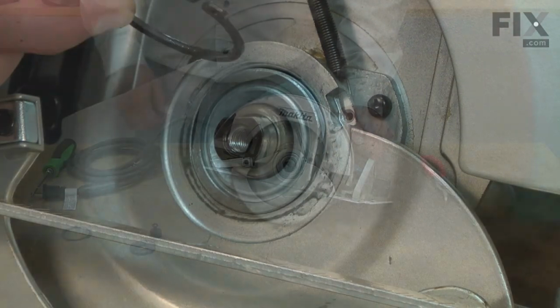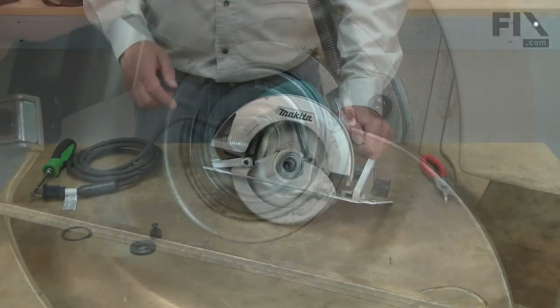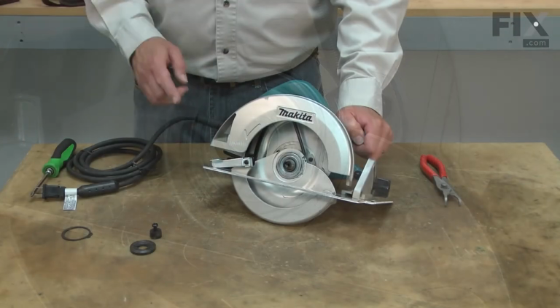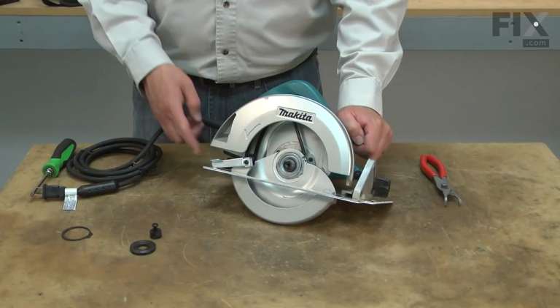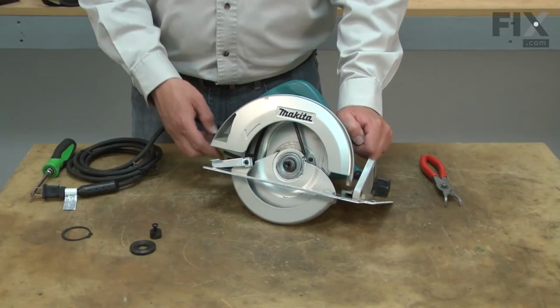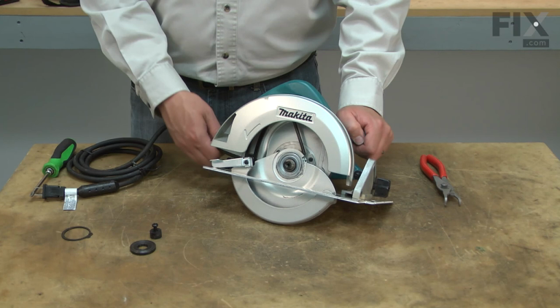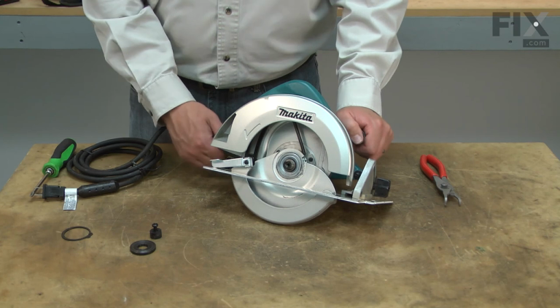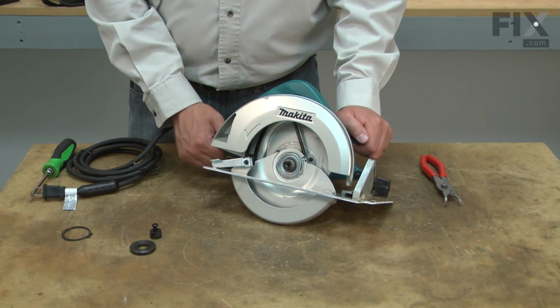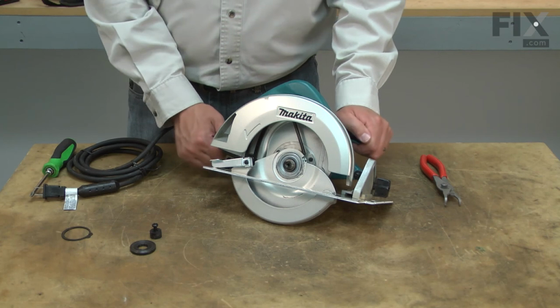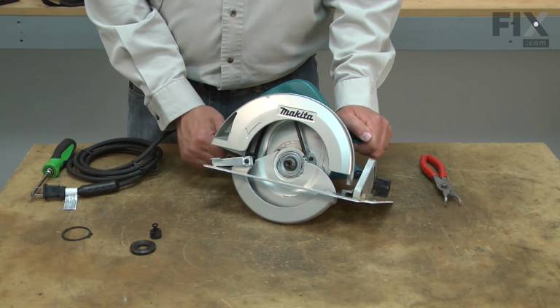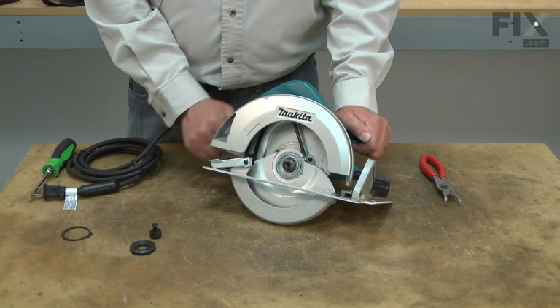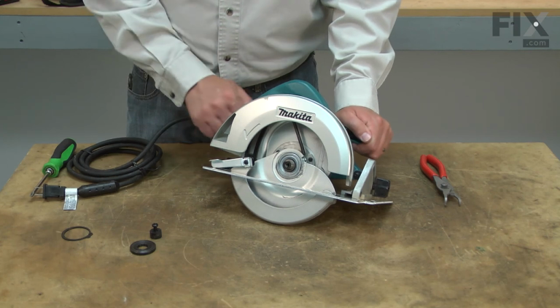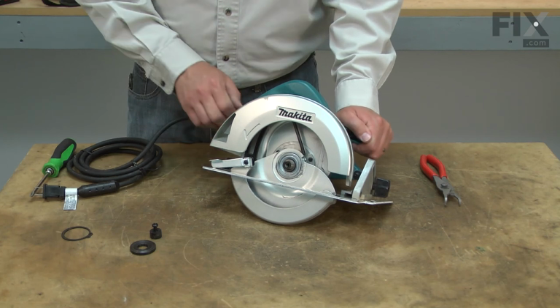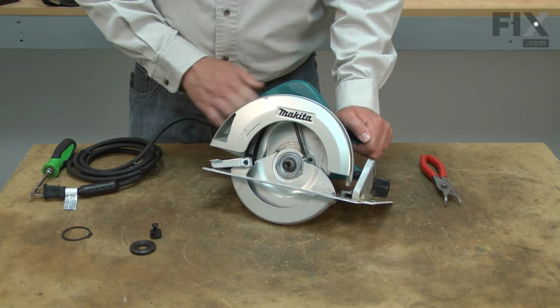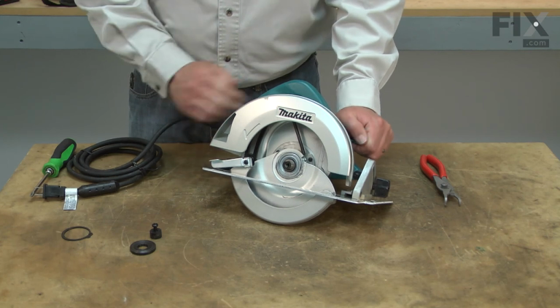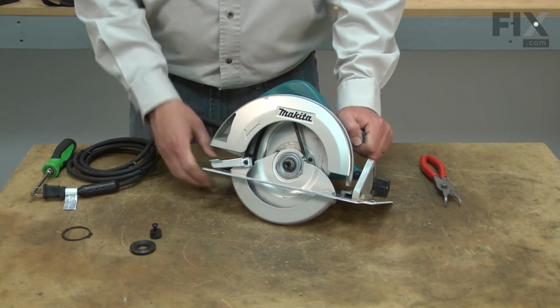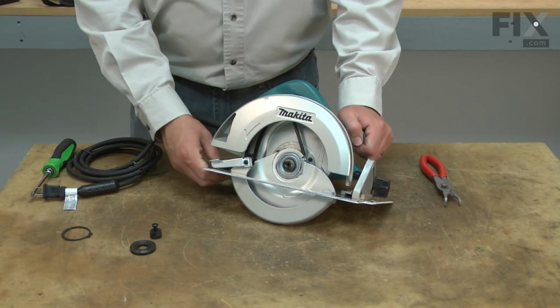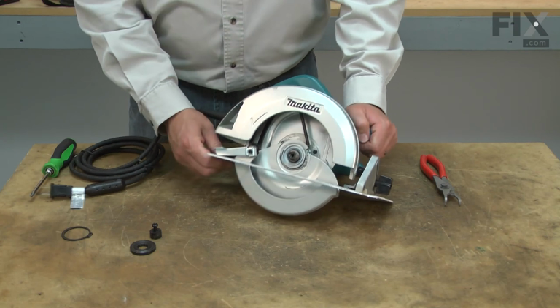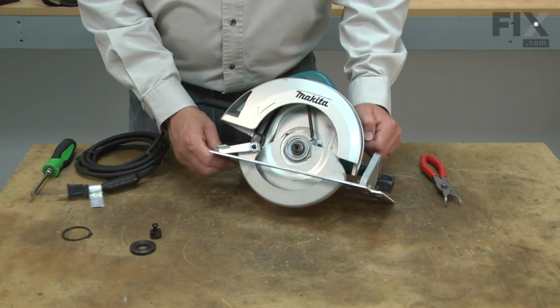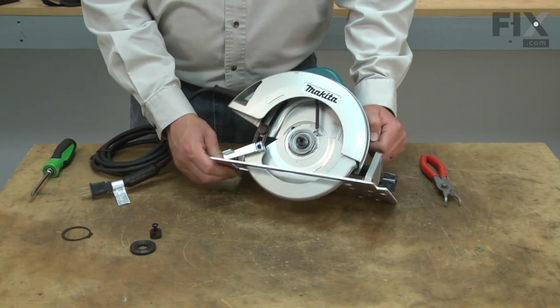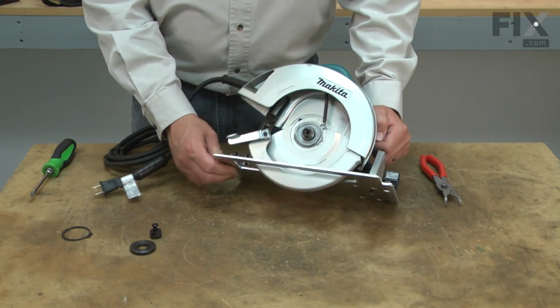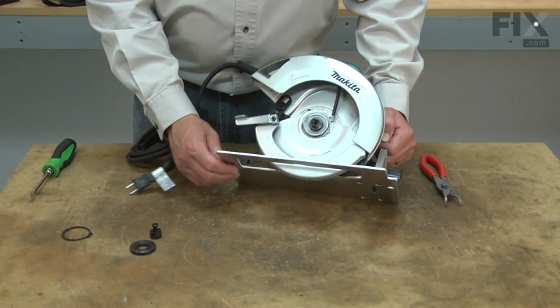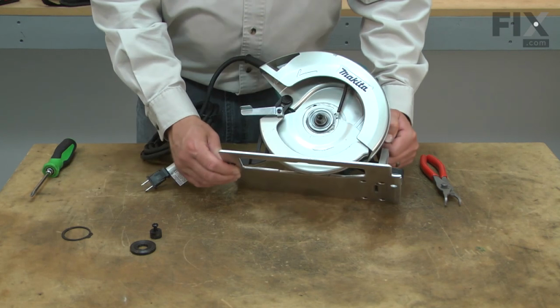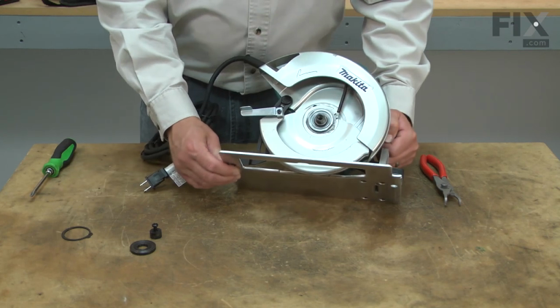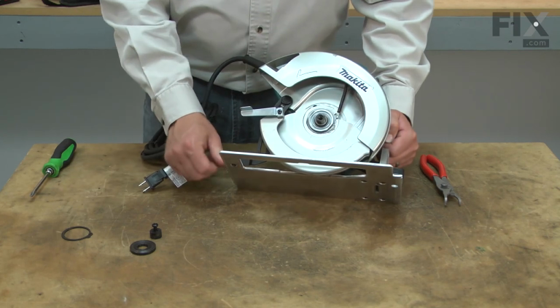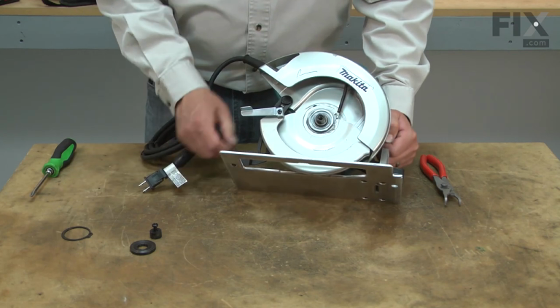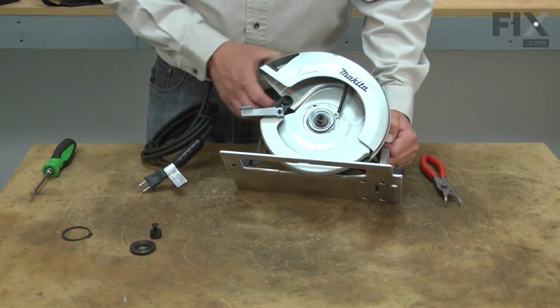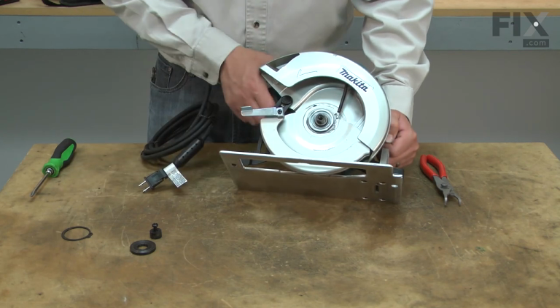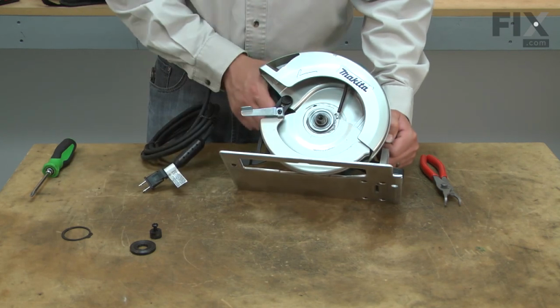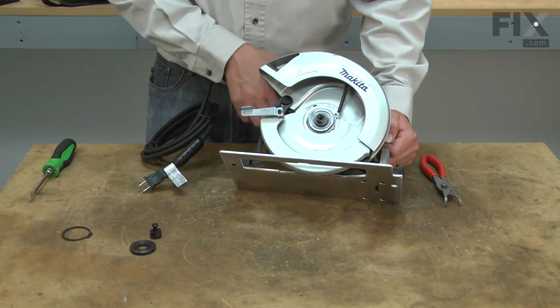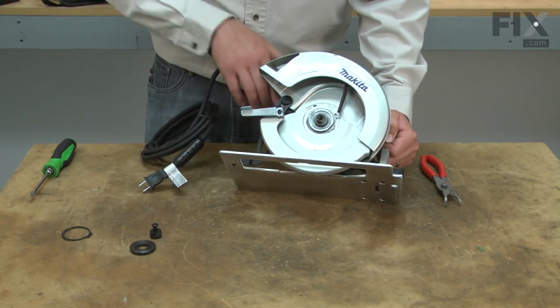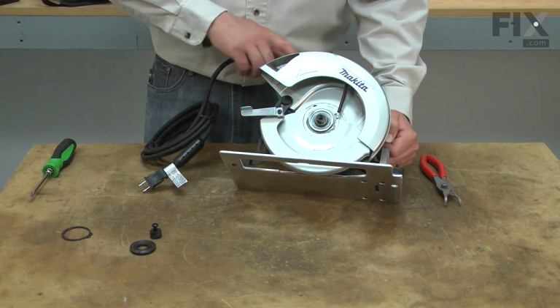Now I'll unlock the base and adjust it down so I can remove the guard.